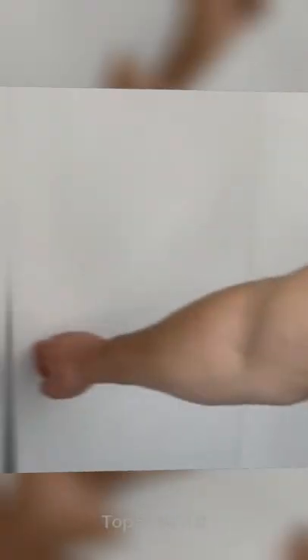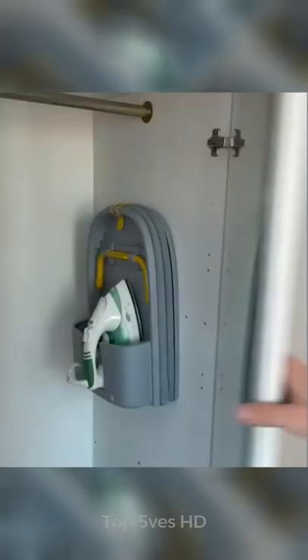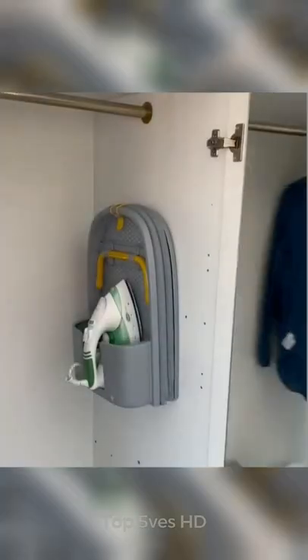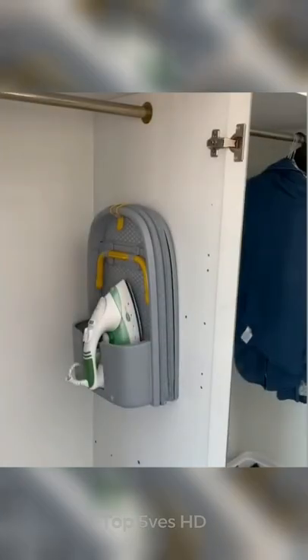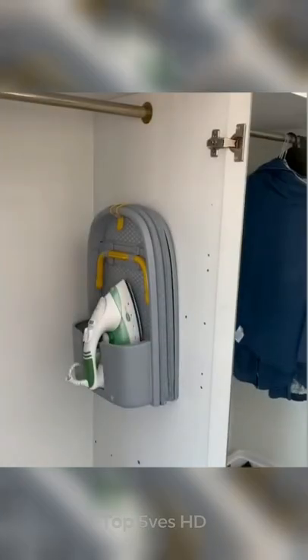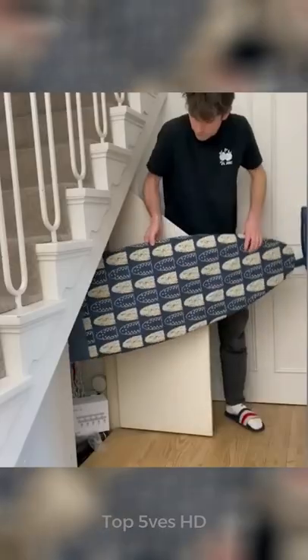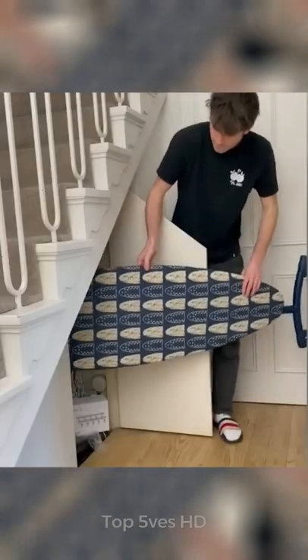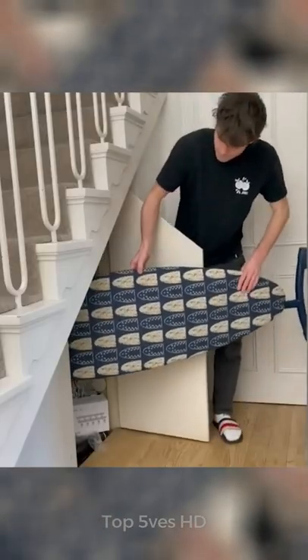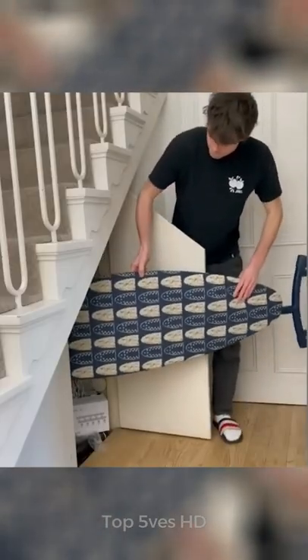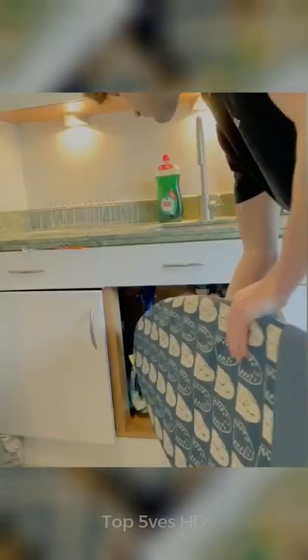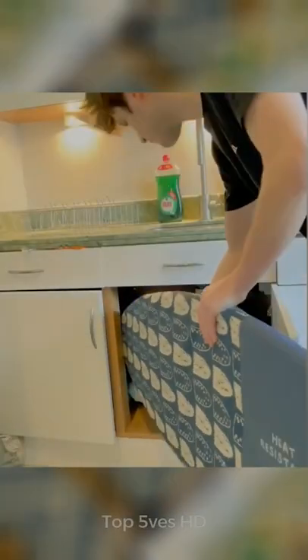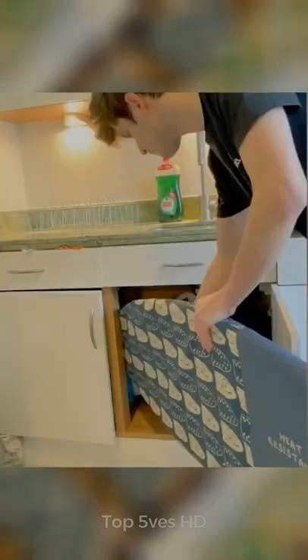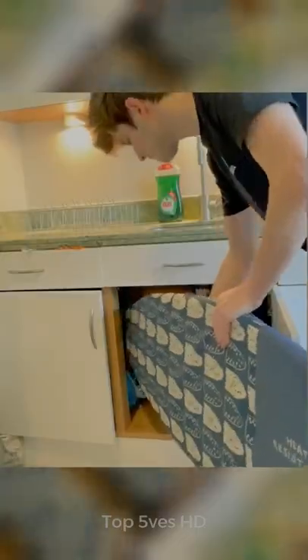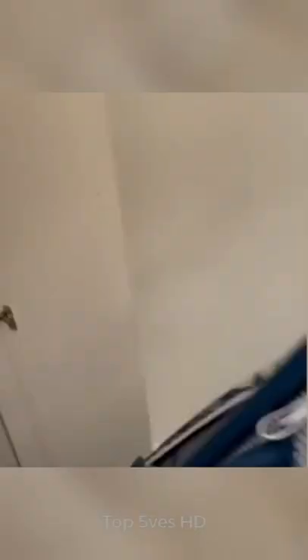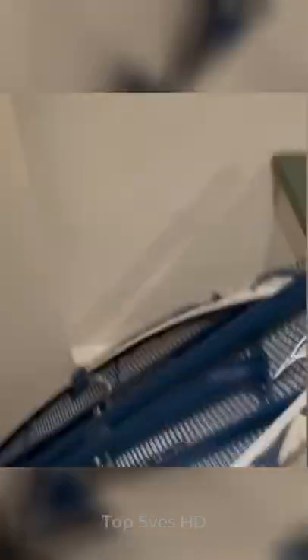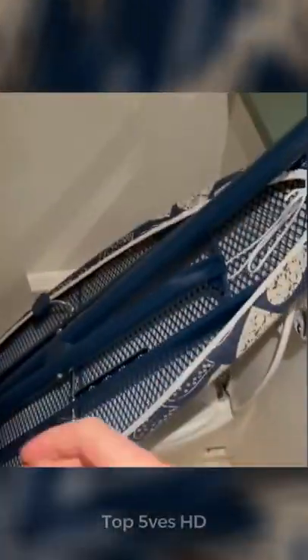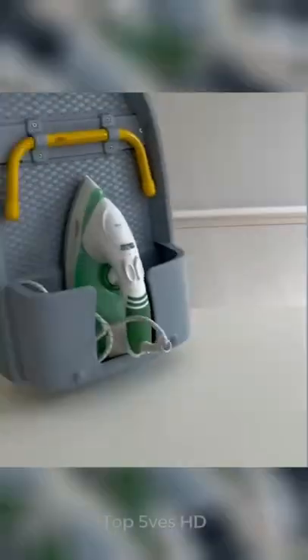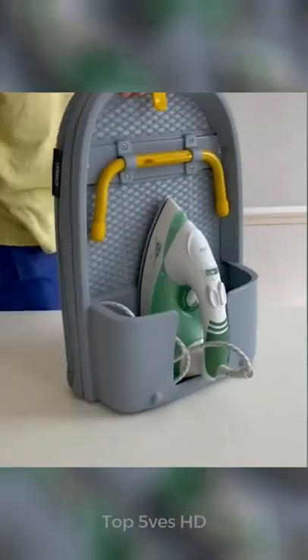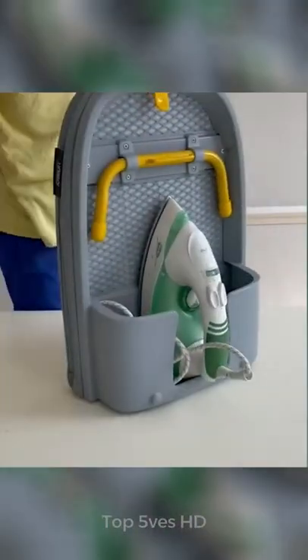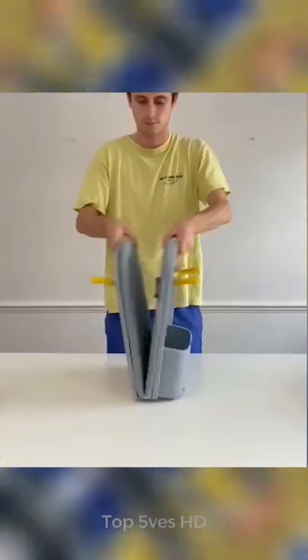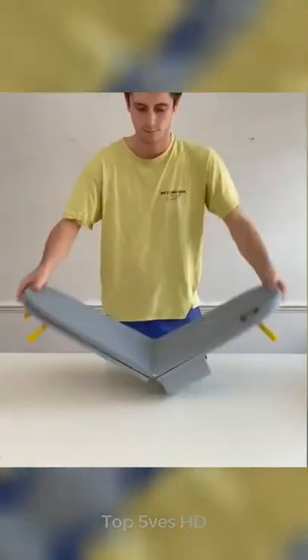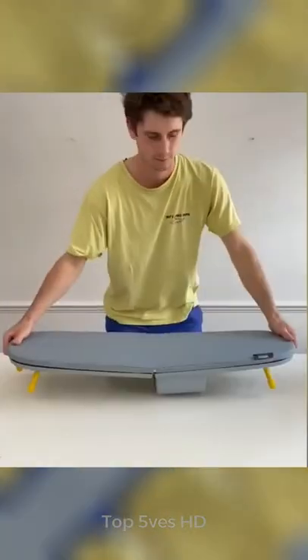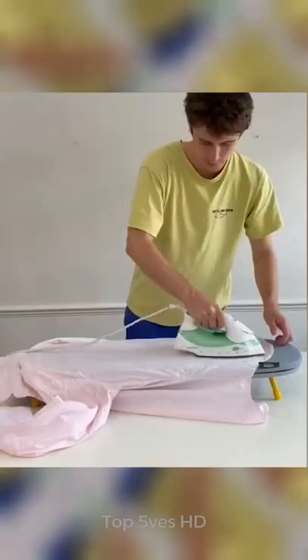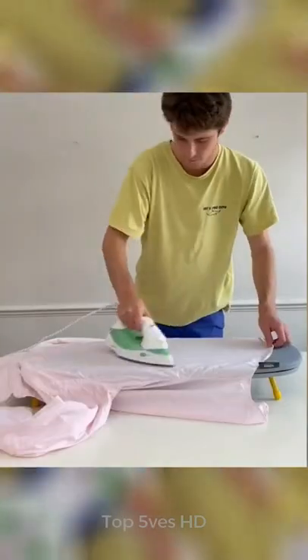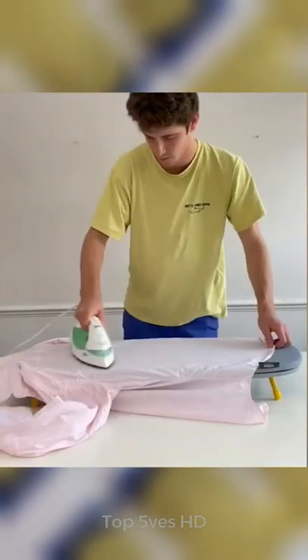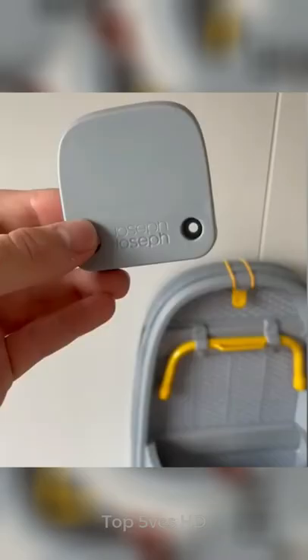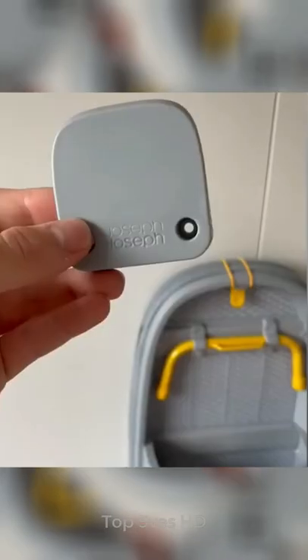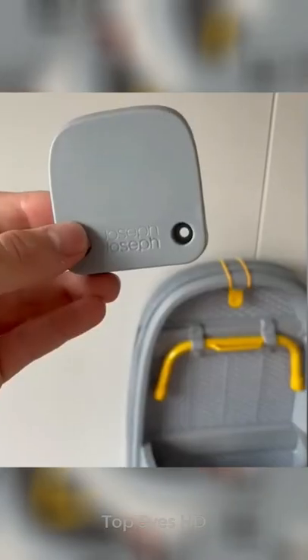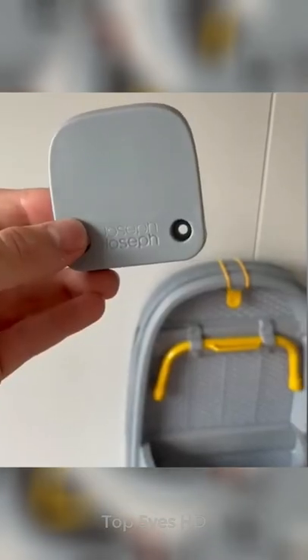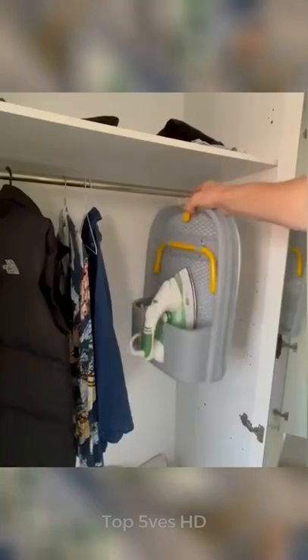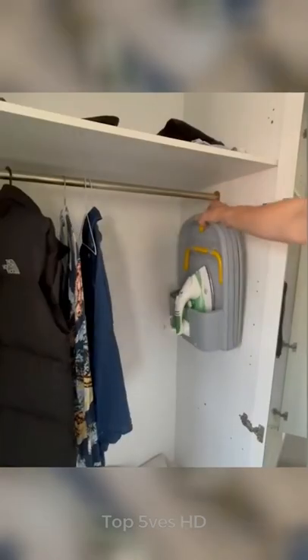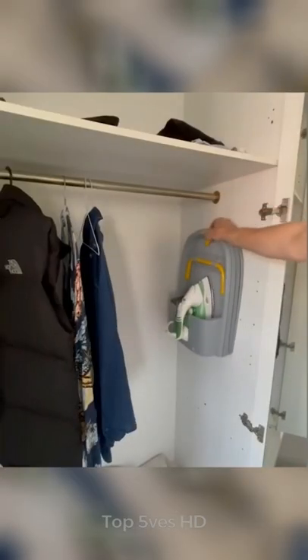The ironing board takes only a third of the space of a normal one, fitting anywhere in your home.